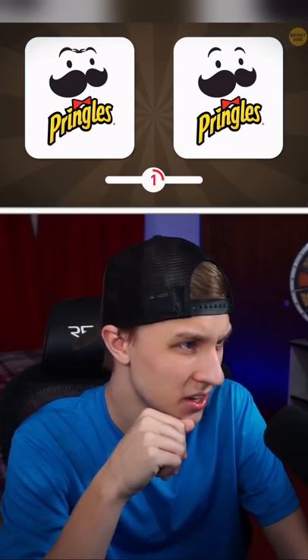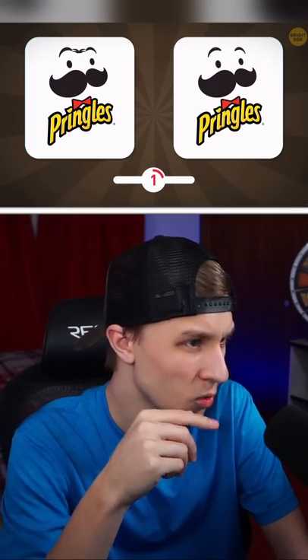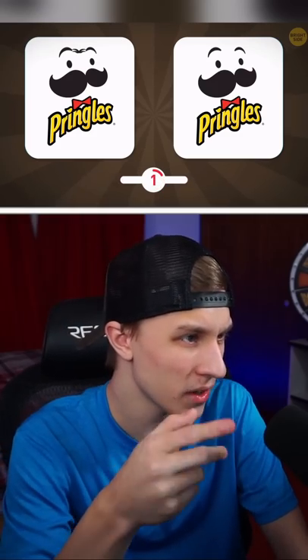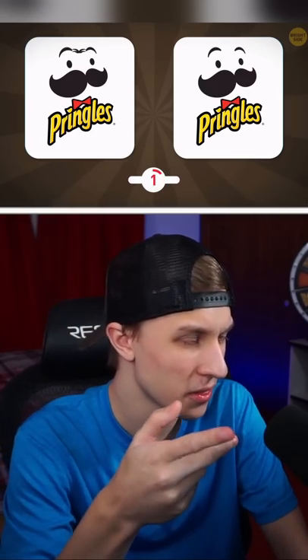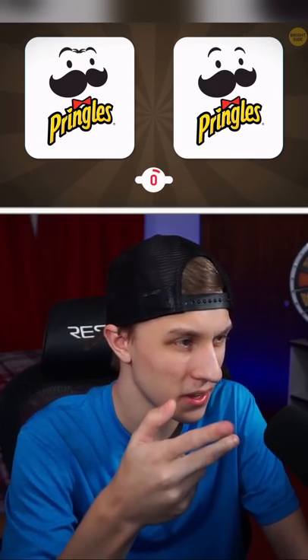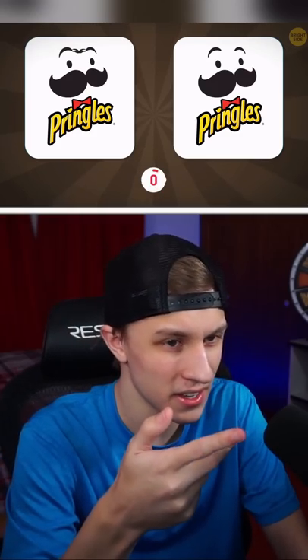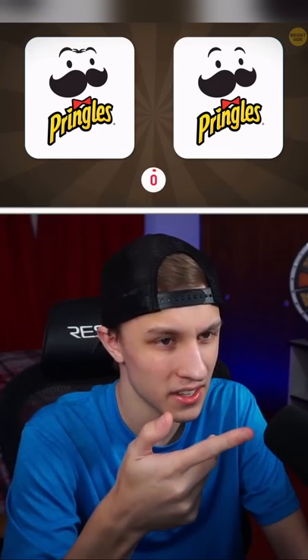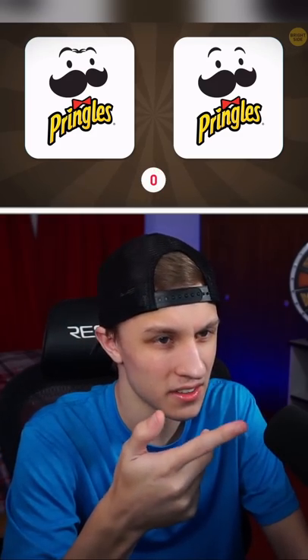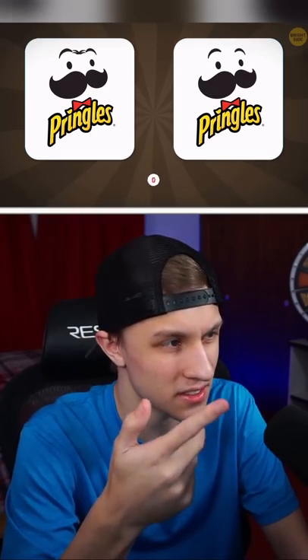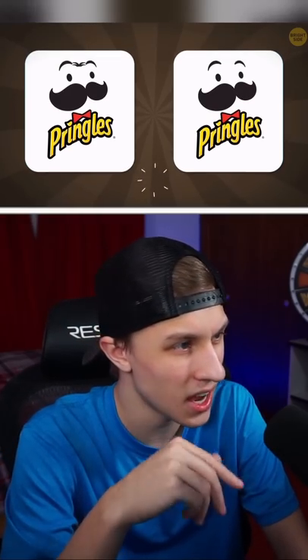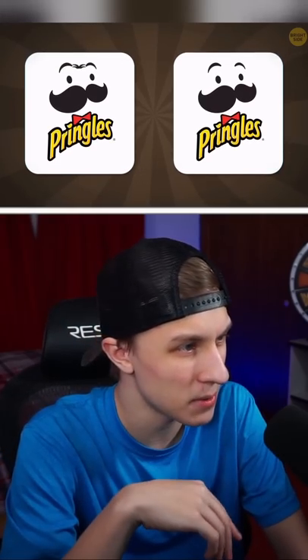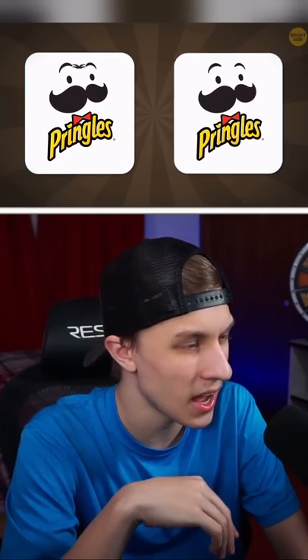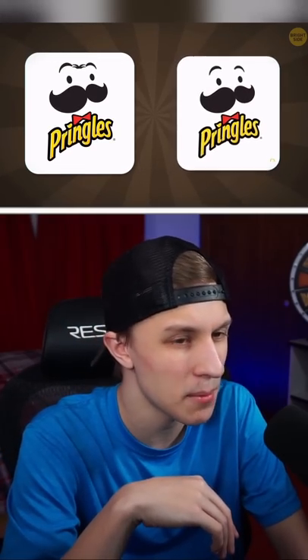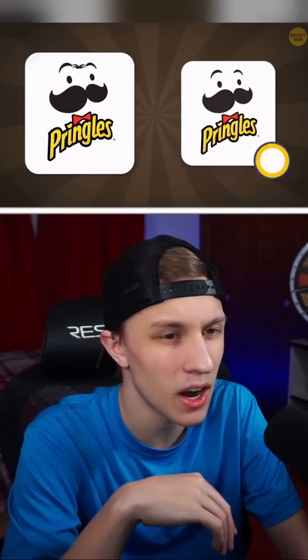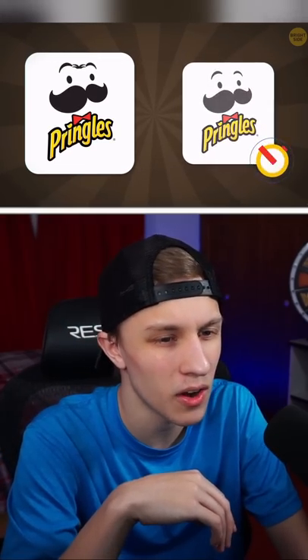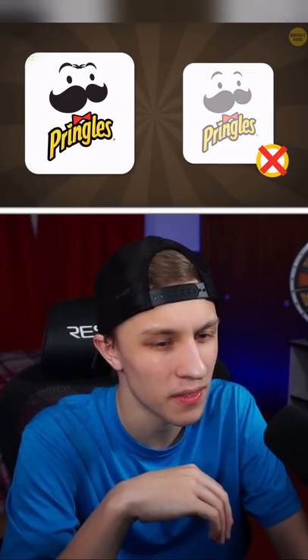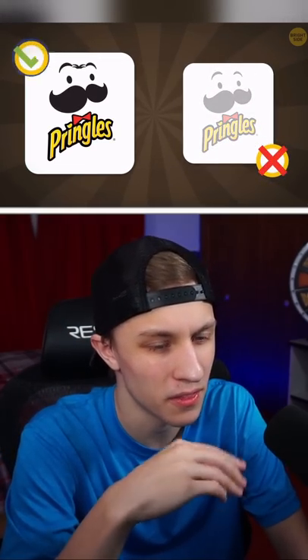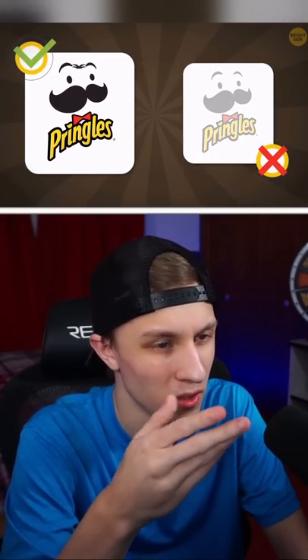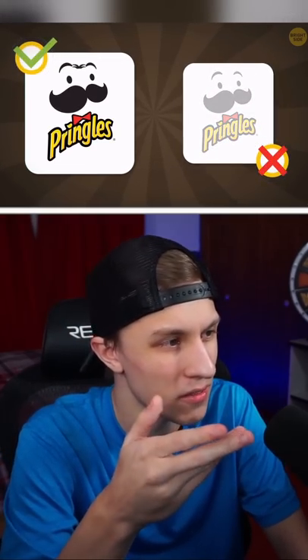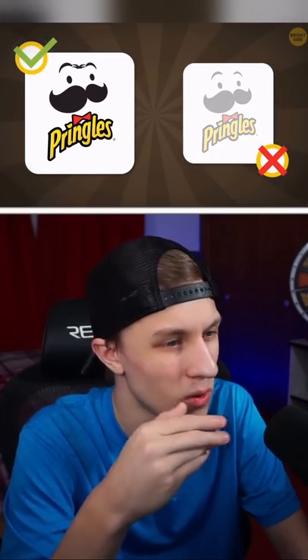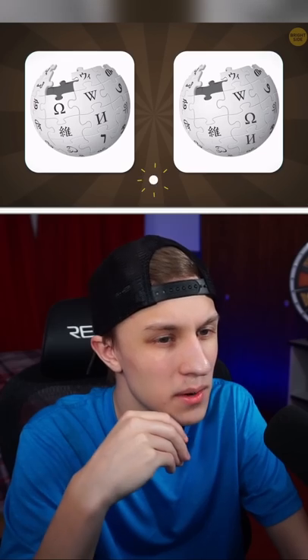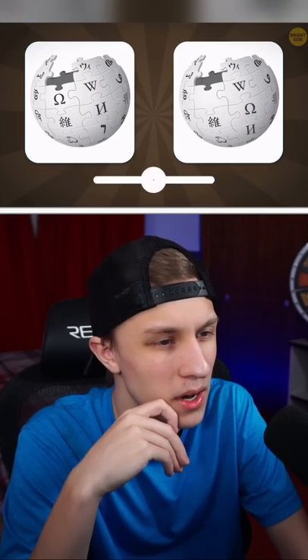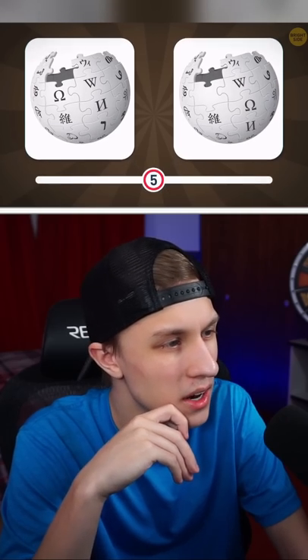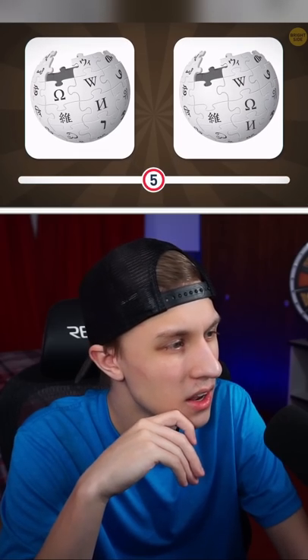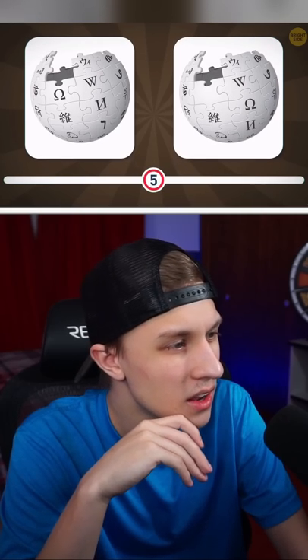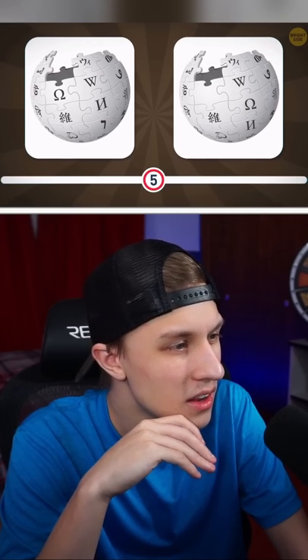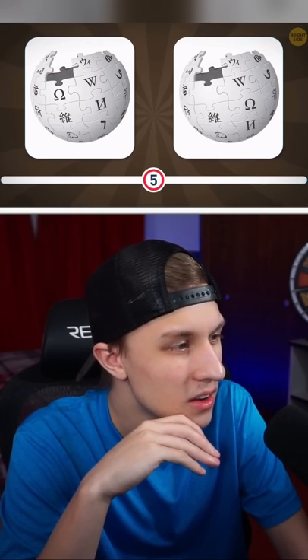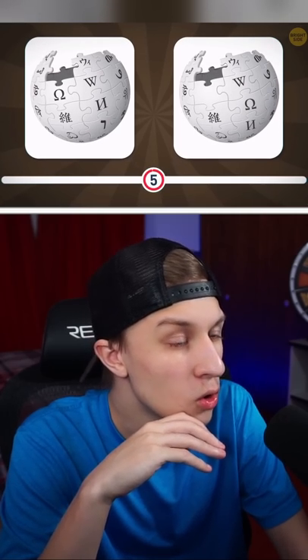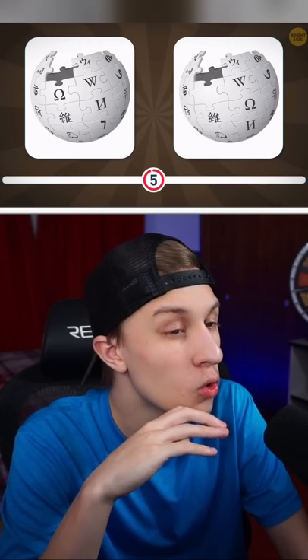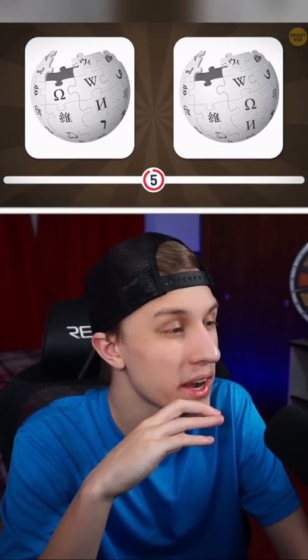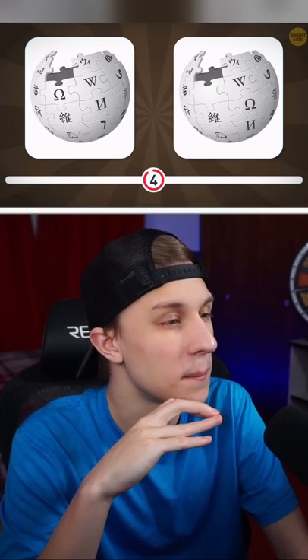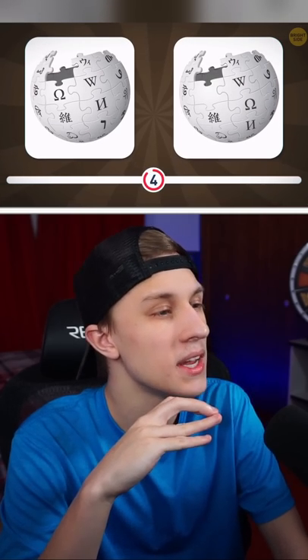I don't know what the thing is on top of the eyebrow on the left one, but... Wikipedia.